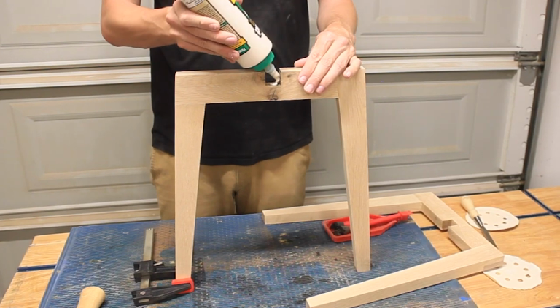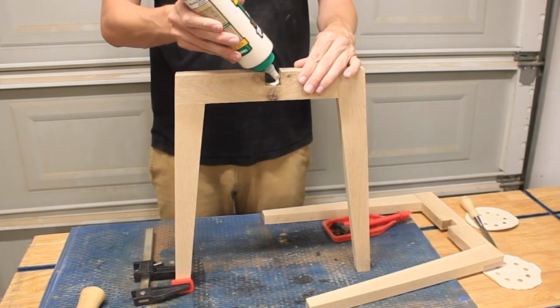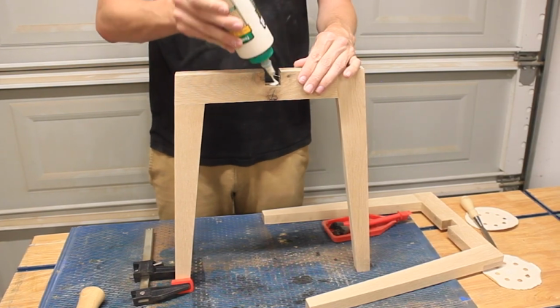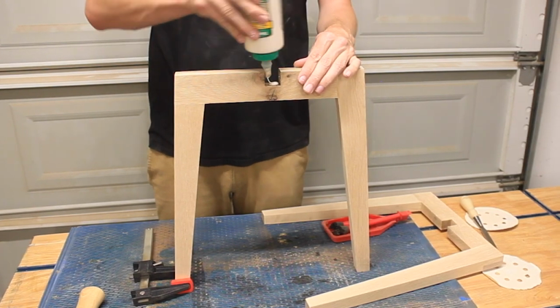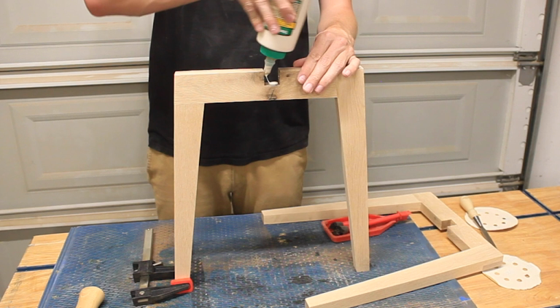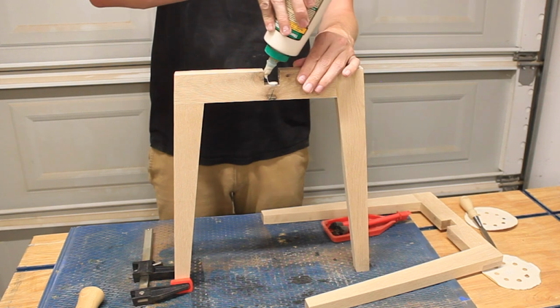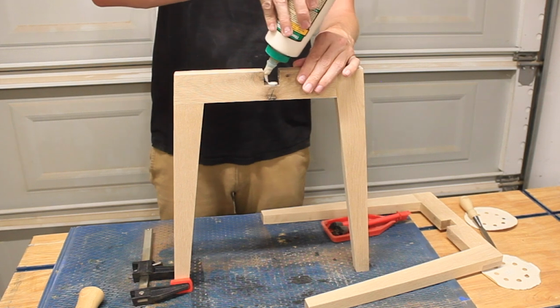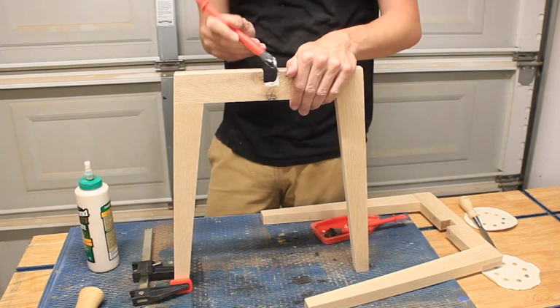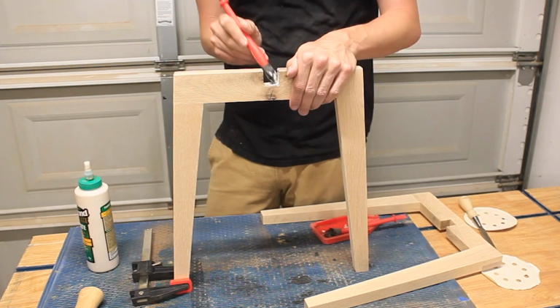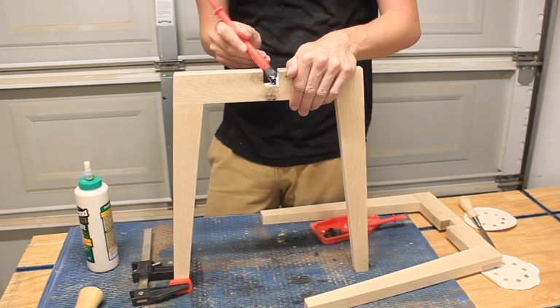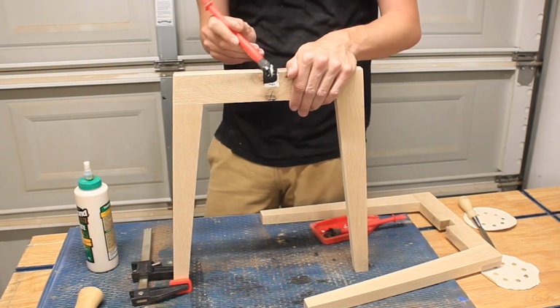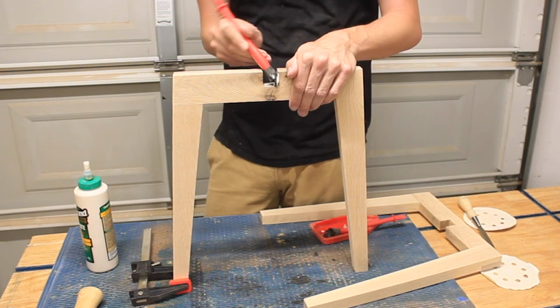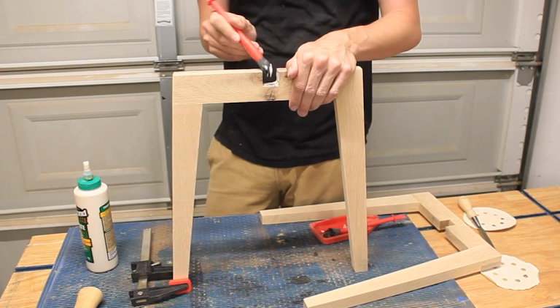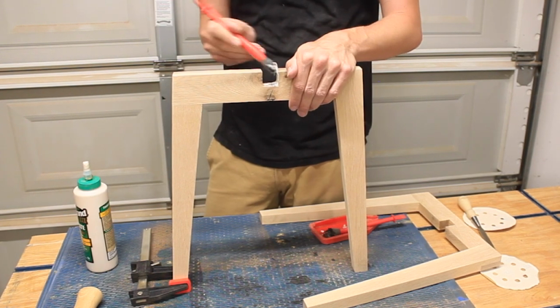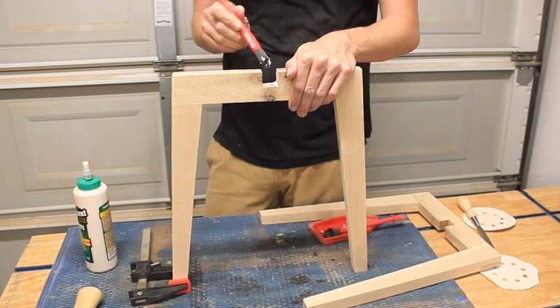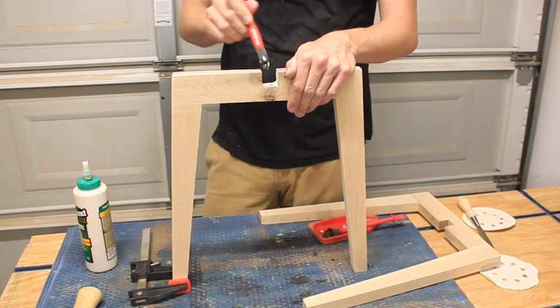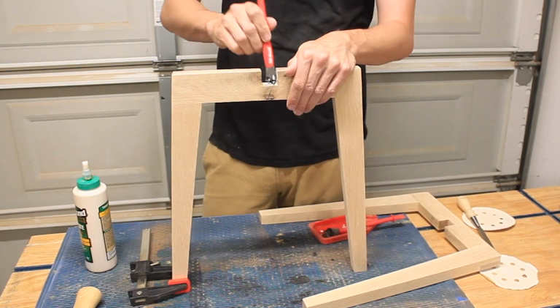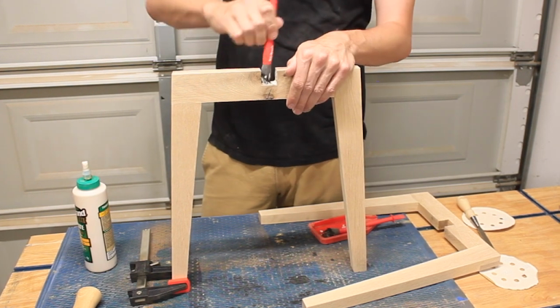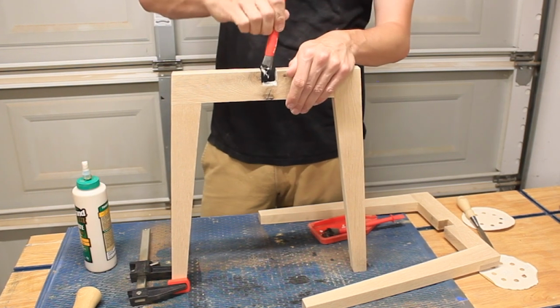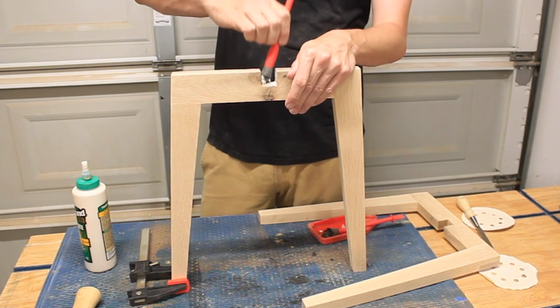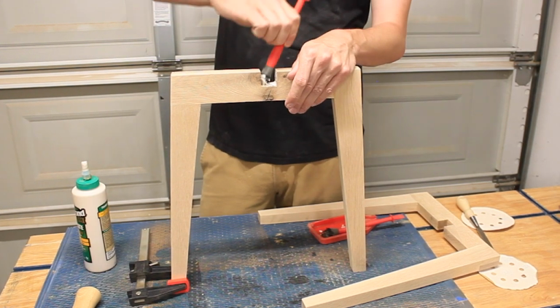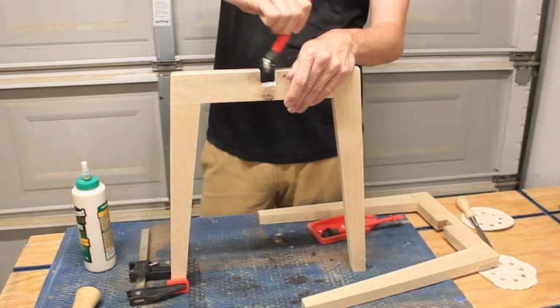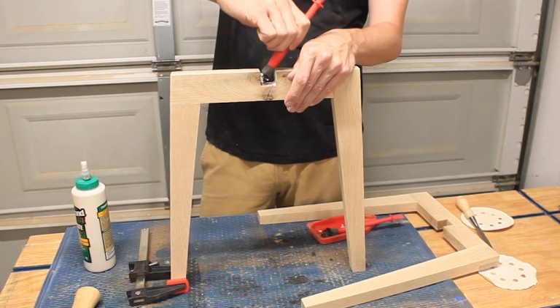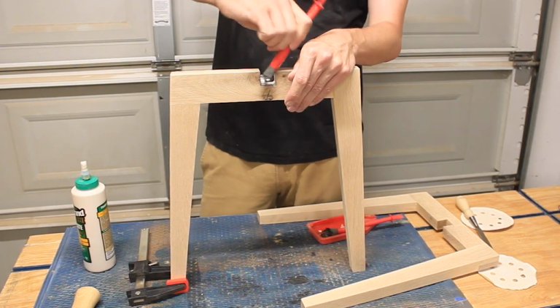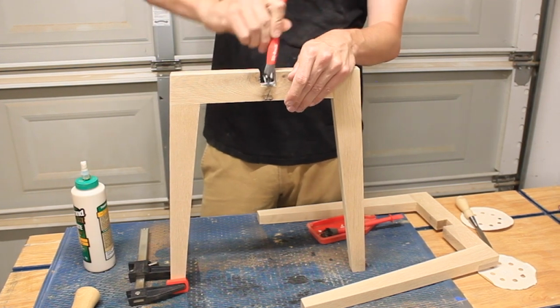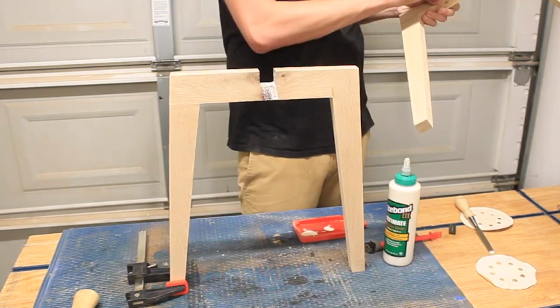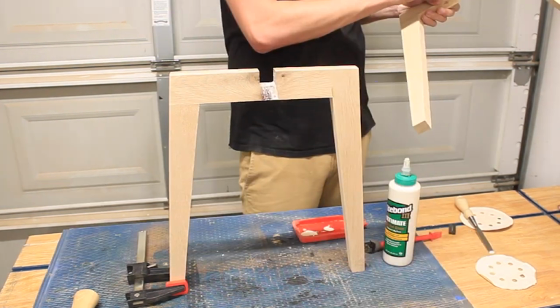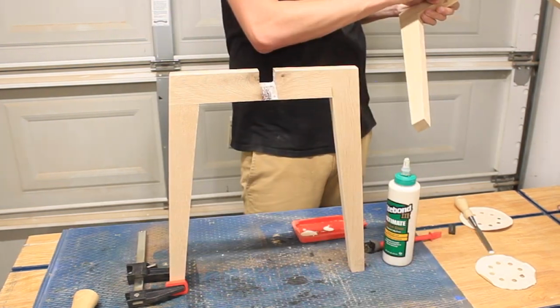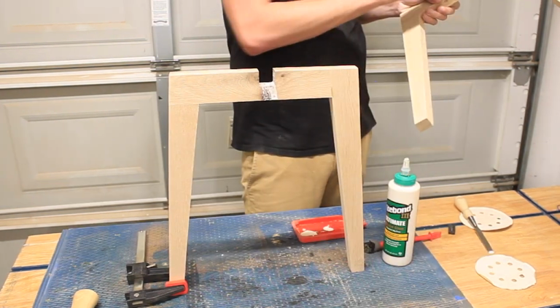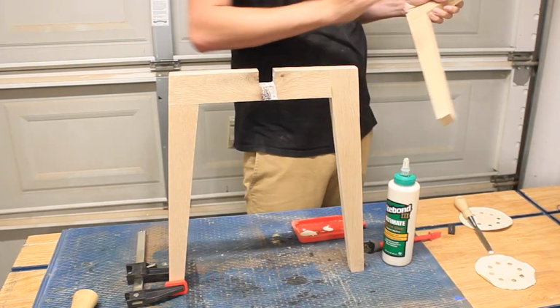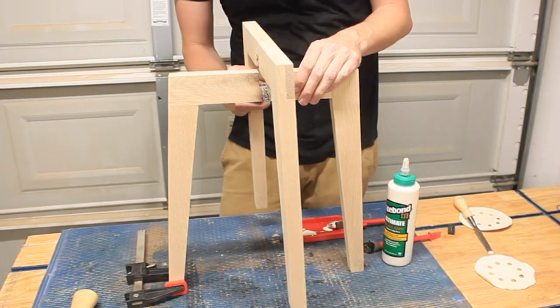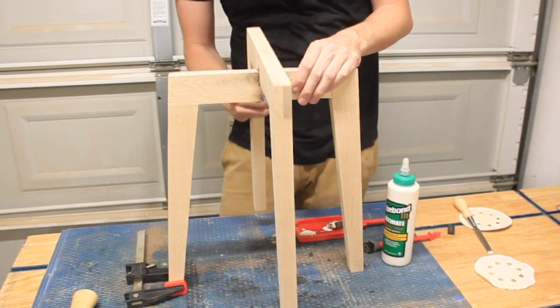At this point I went ahead and glued my two leg assemblies together so that they can start drying before I move on to the top.